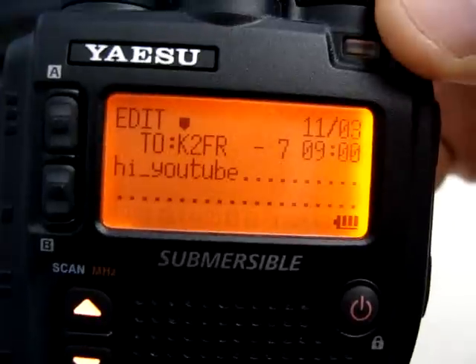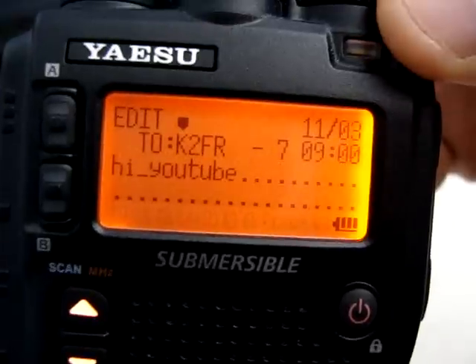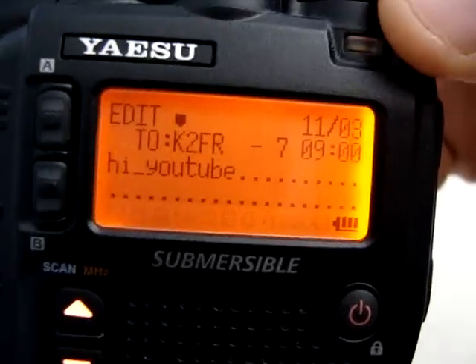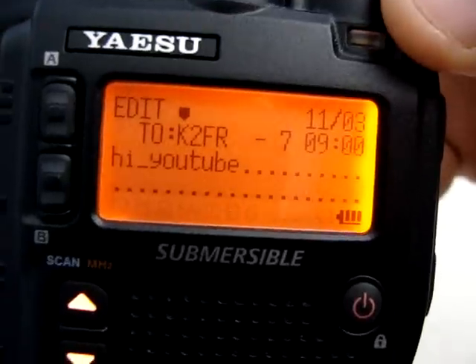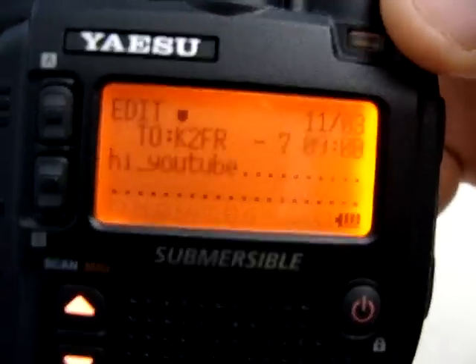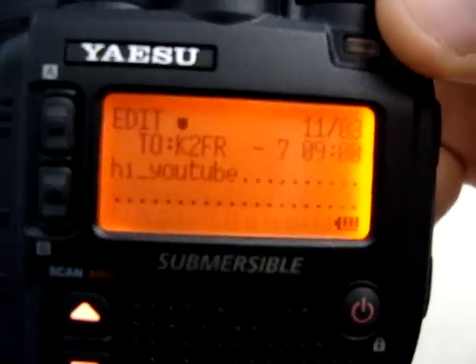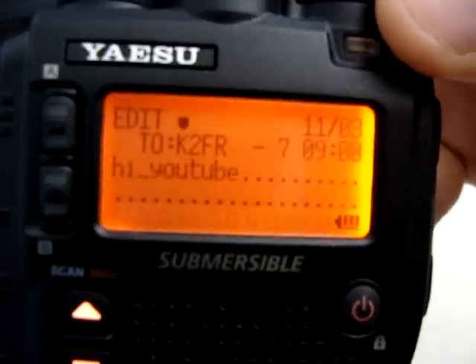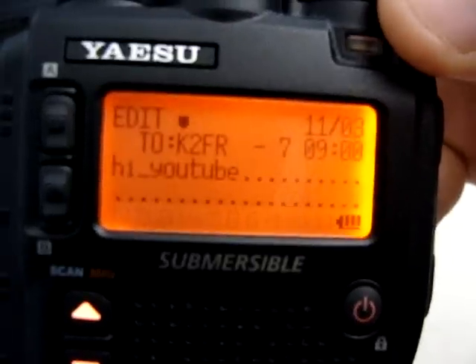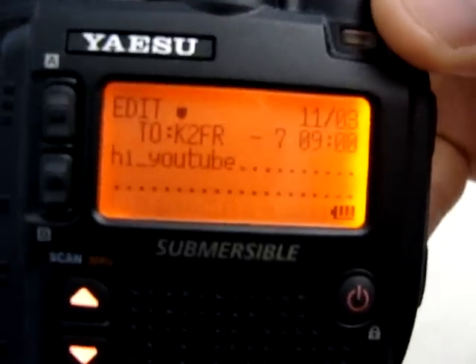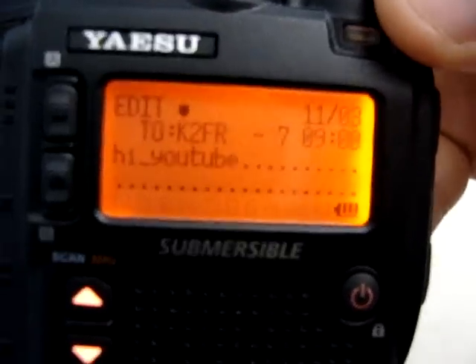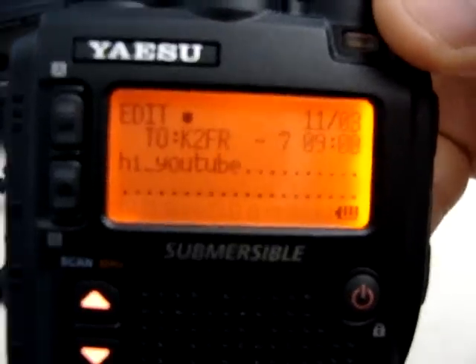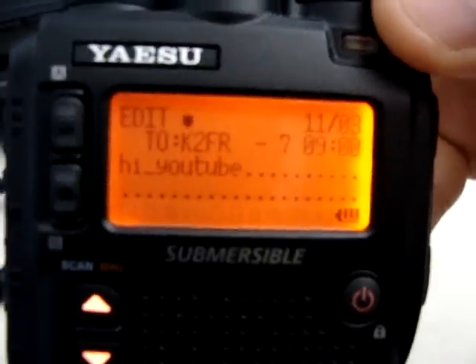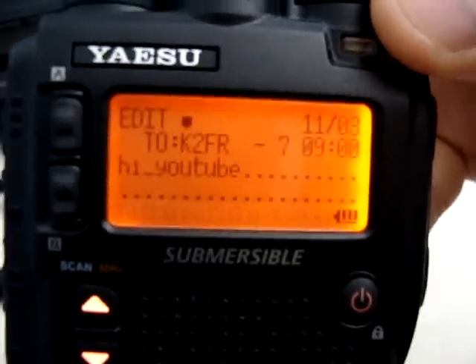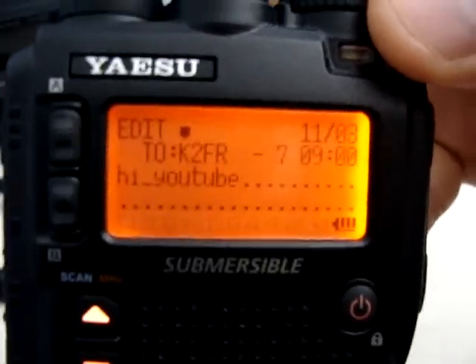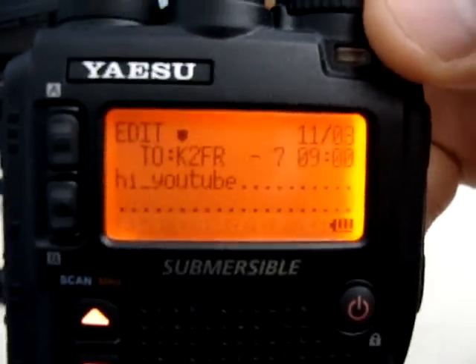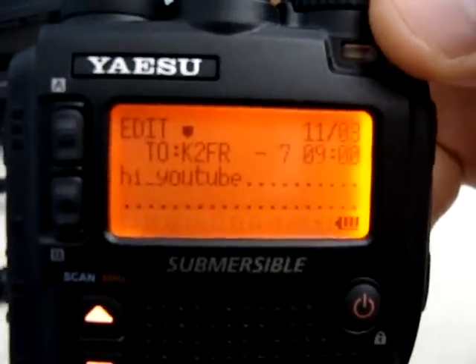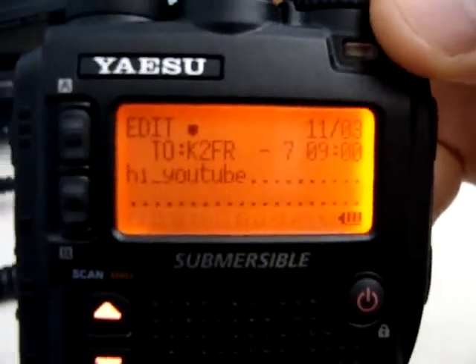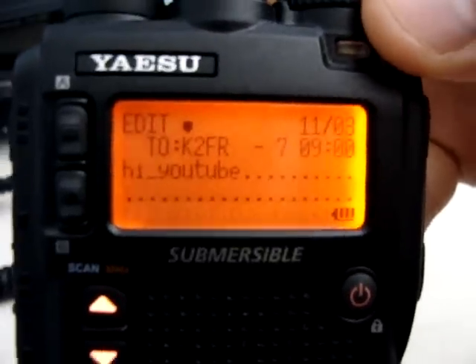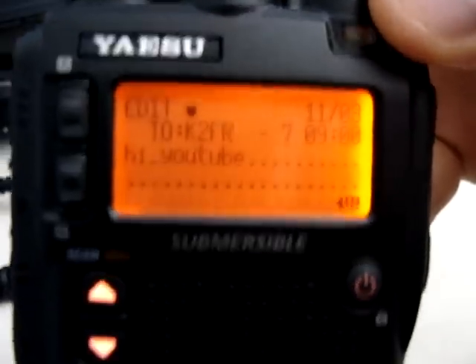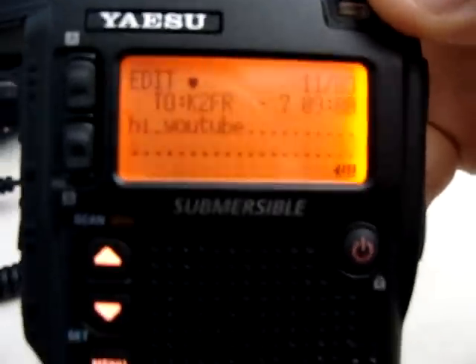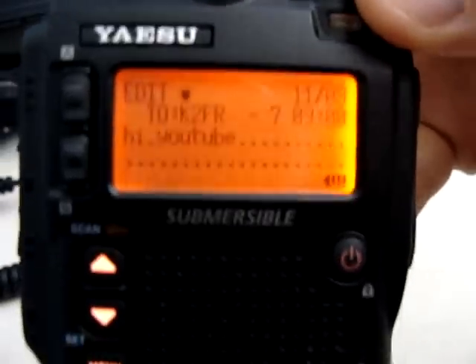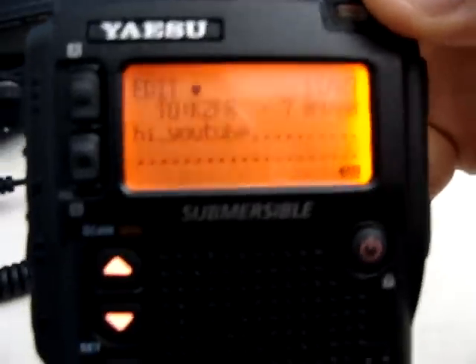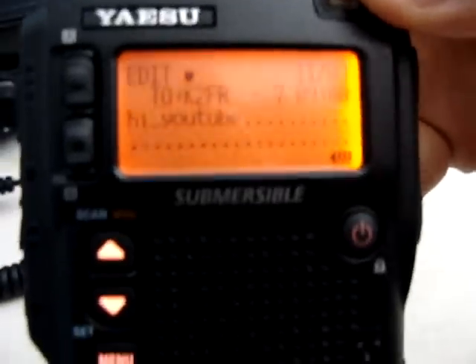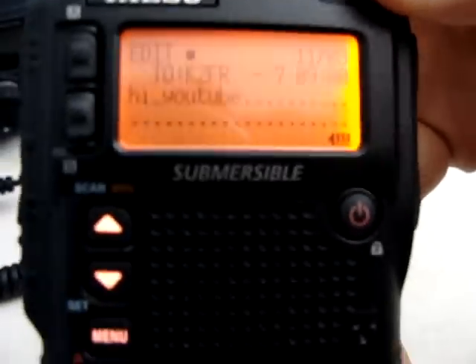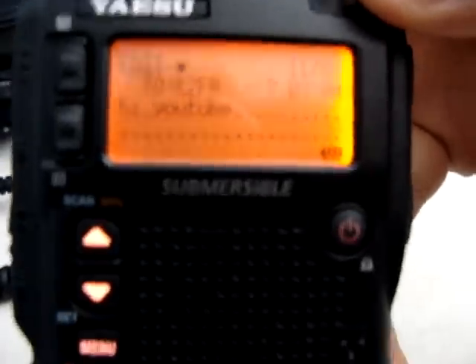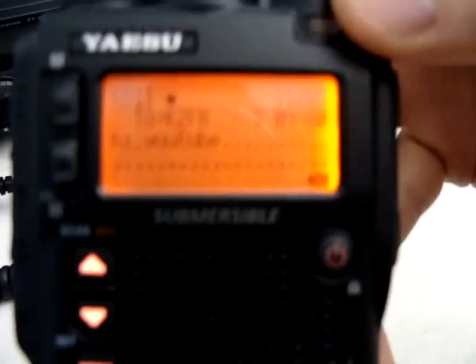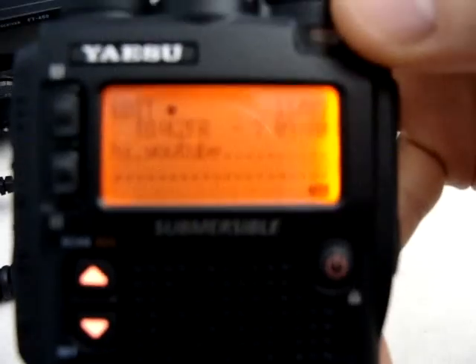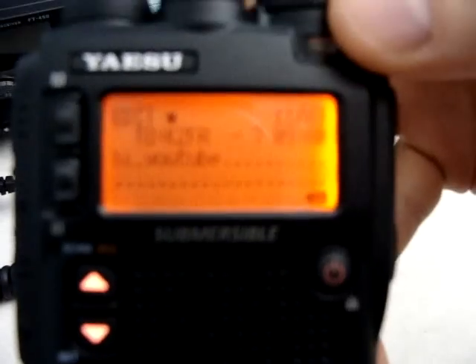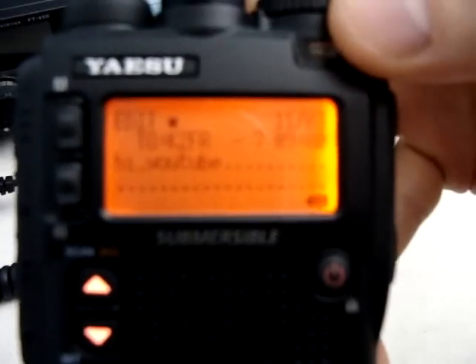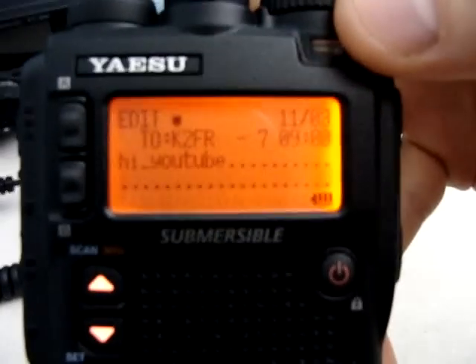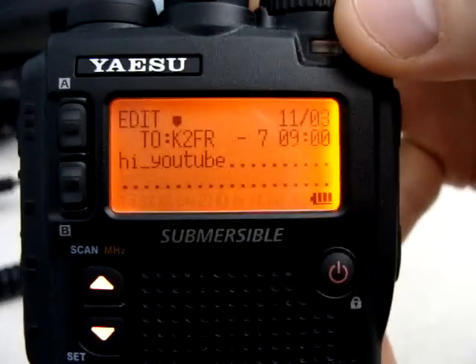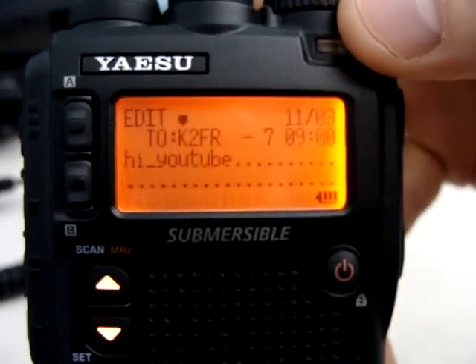And there it is — K2FR-7: Hi YouTube. So it's a little bit inconvenient.